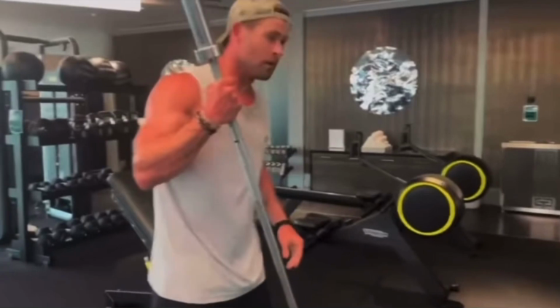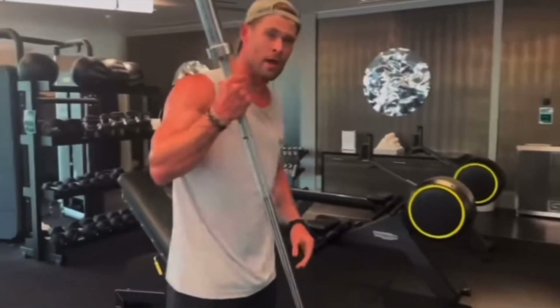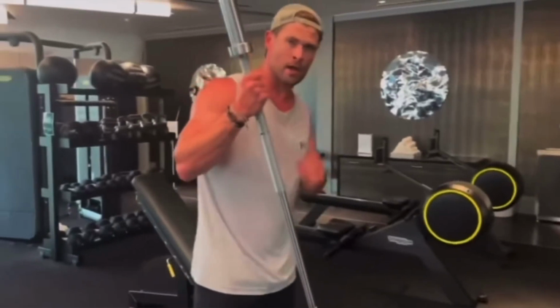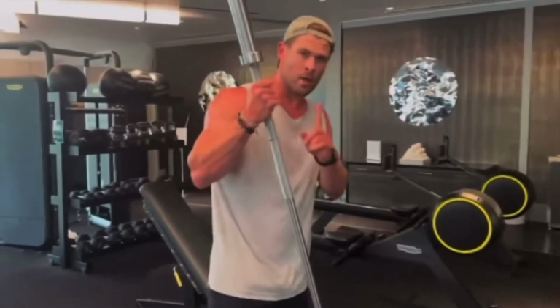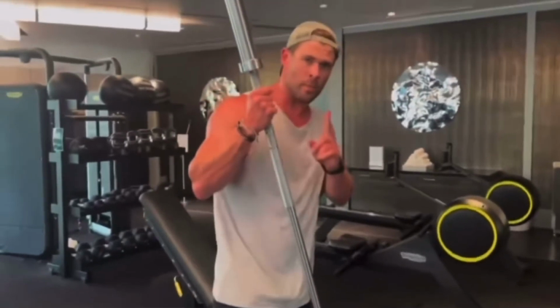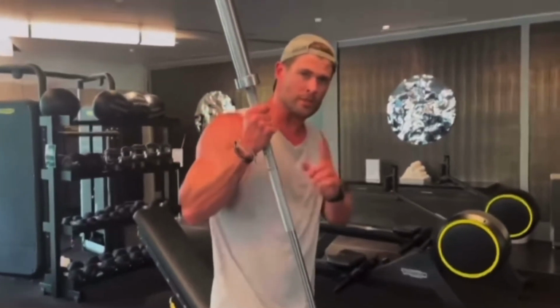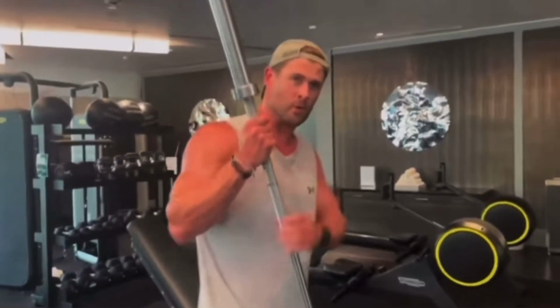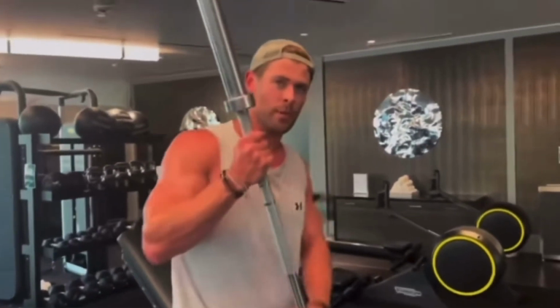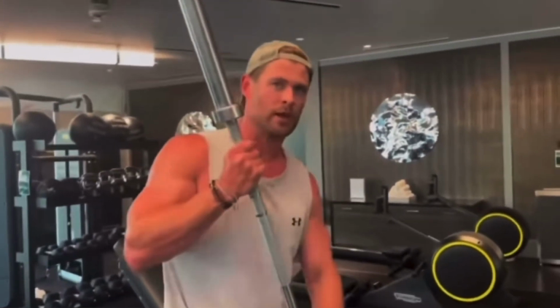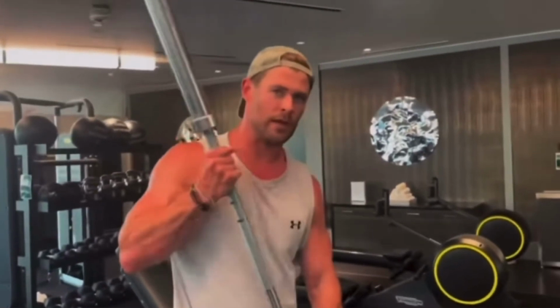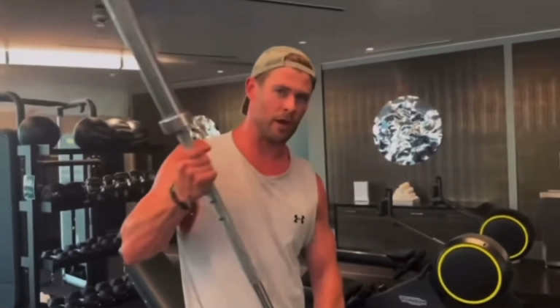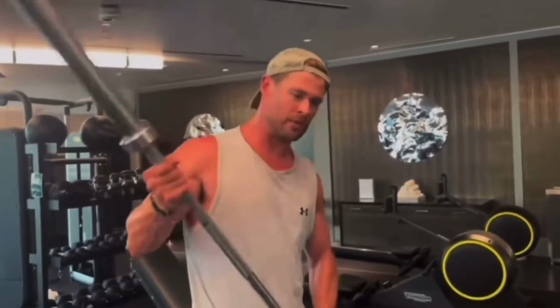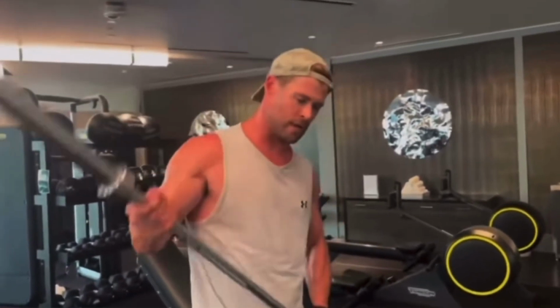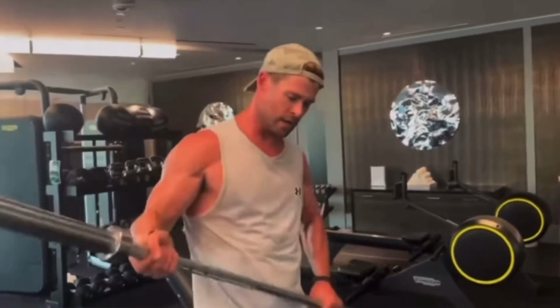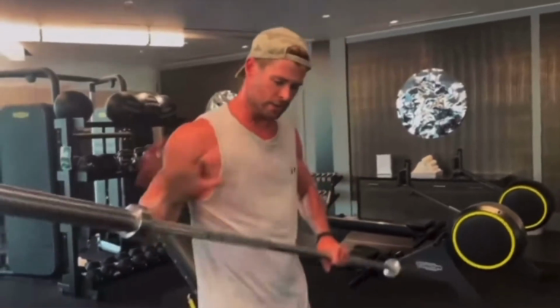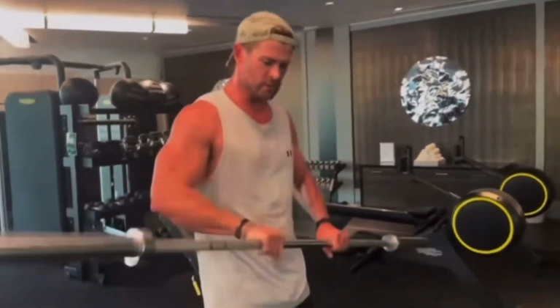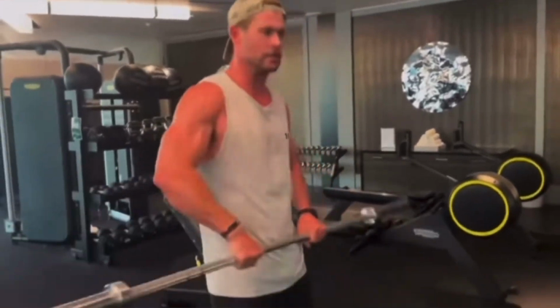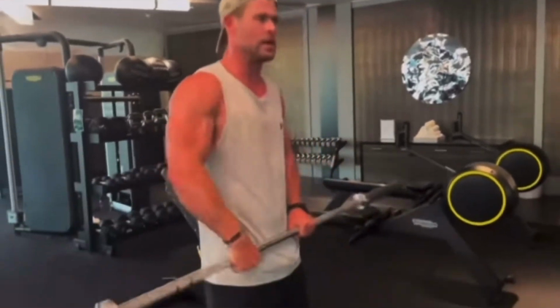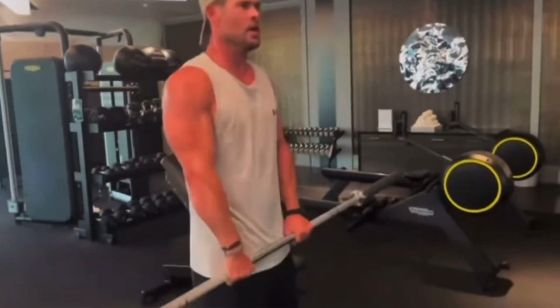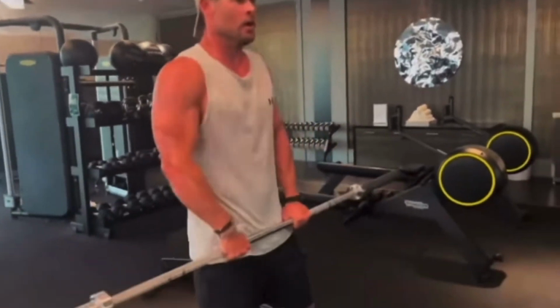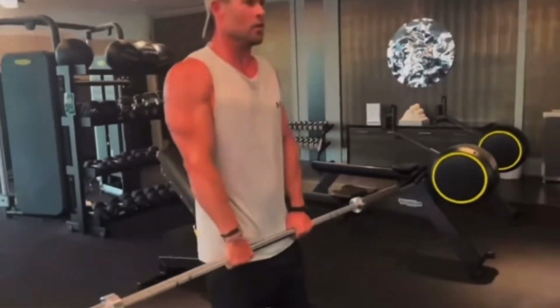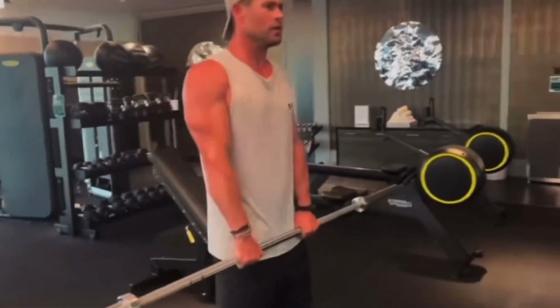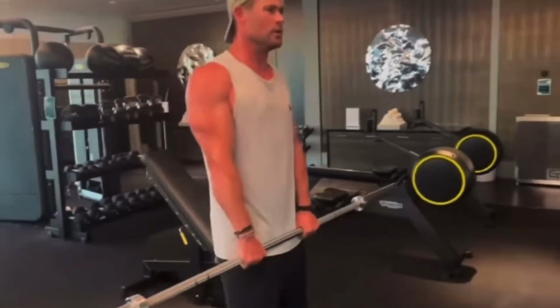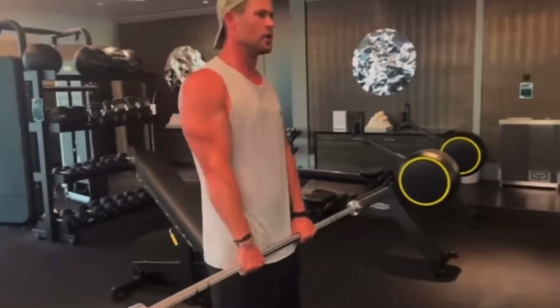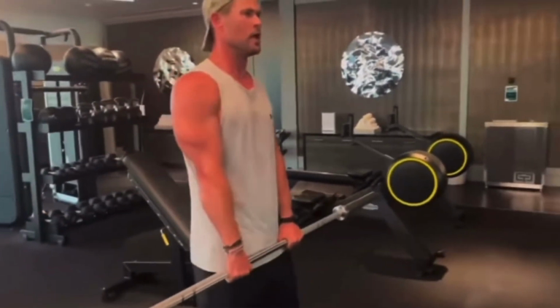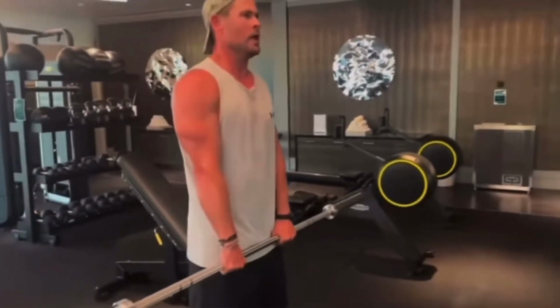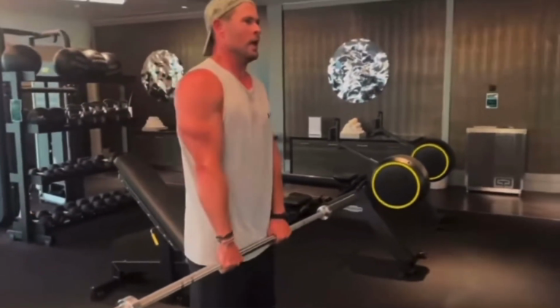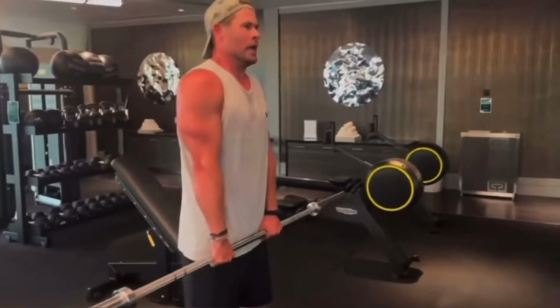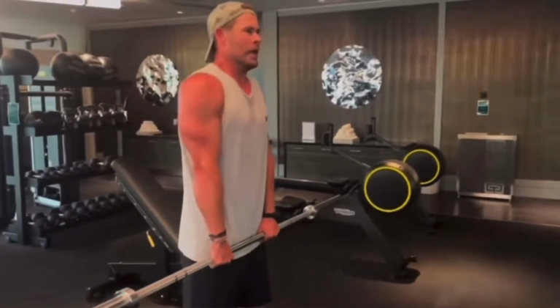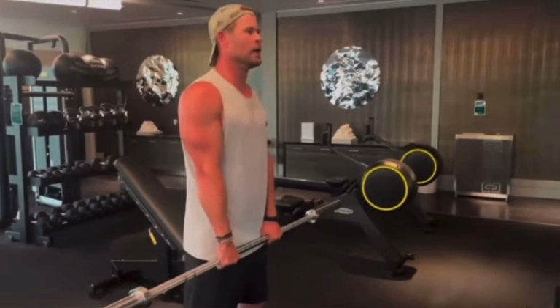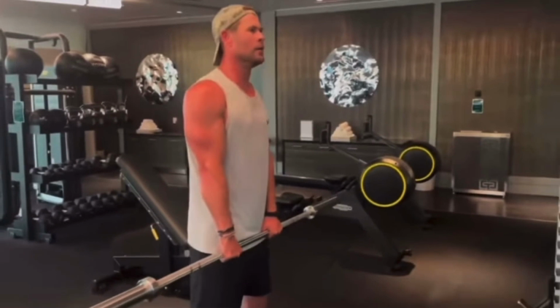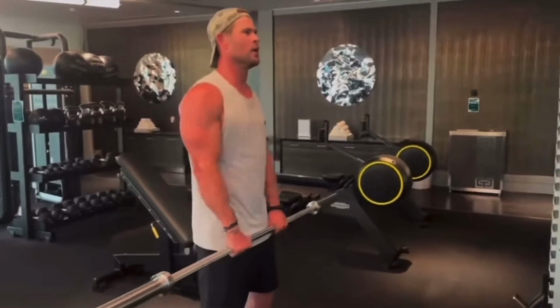One piece of equipment, 10 reps, each exercise, all continuous. Here we go.